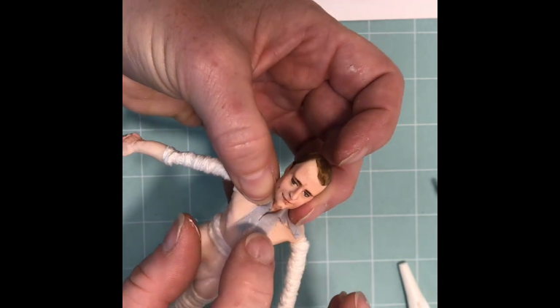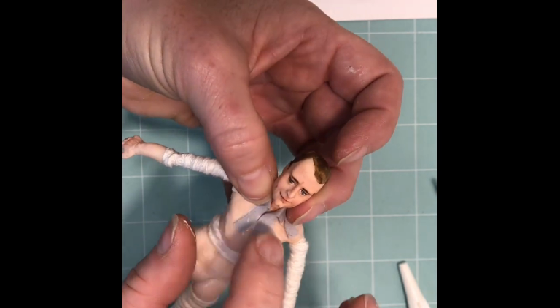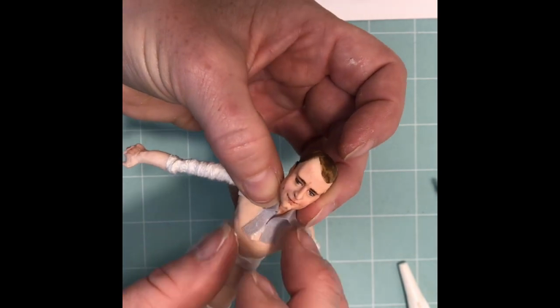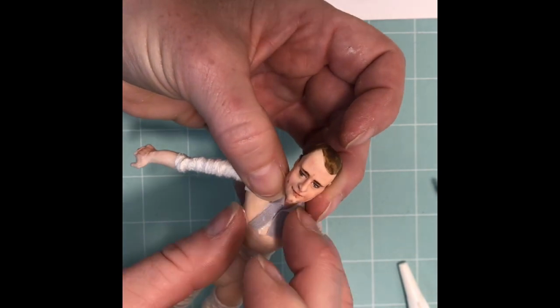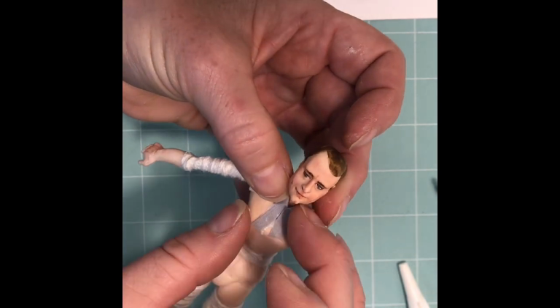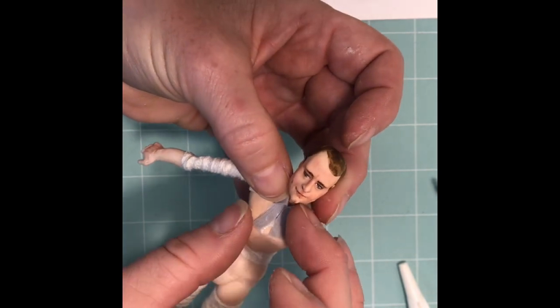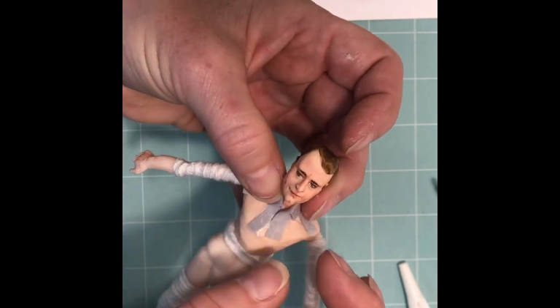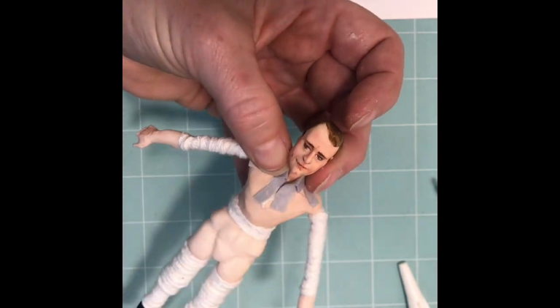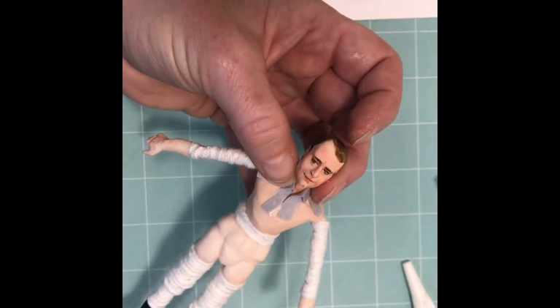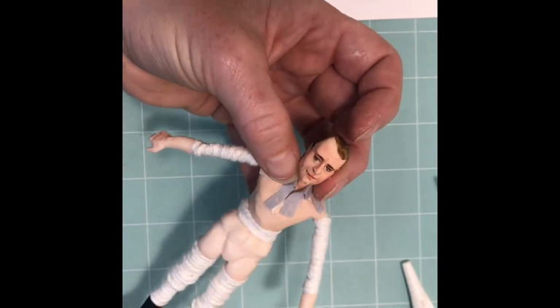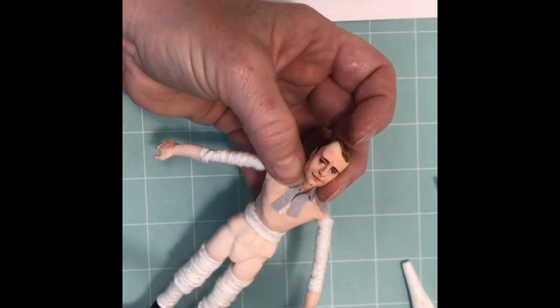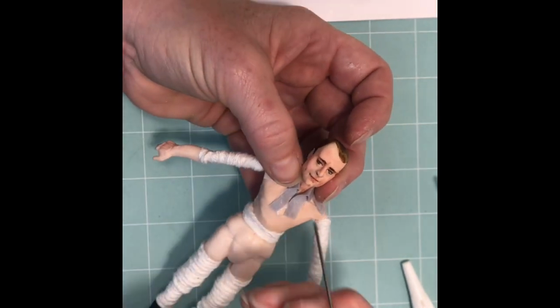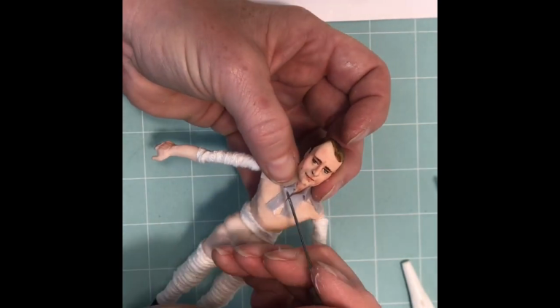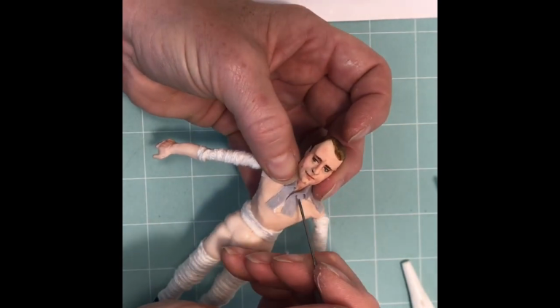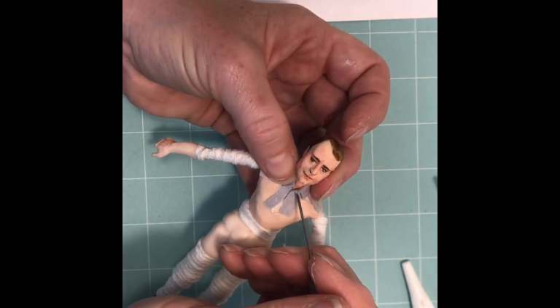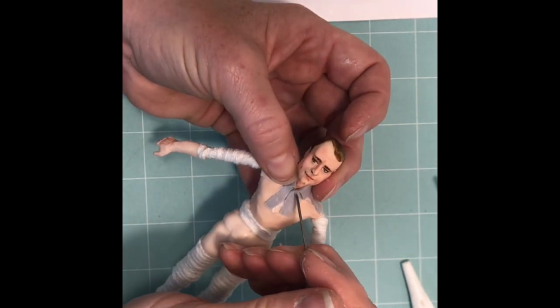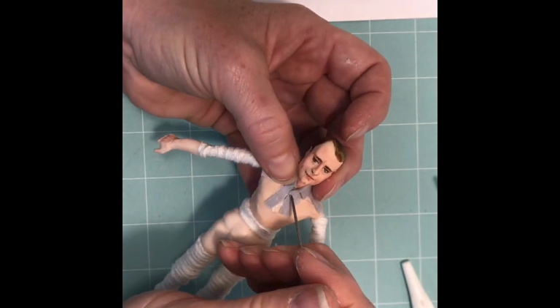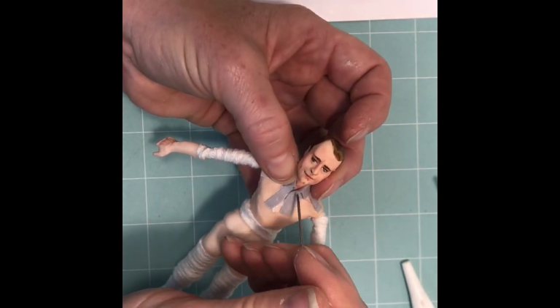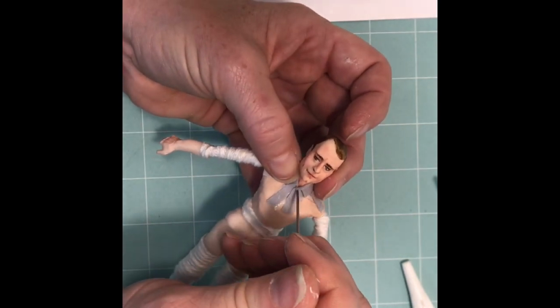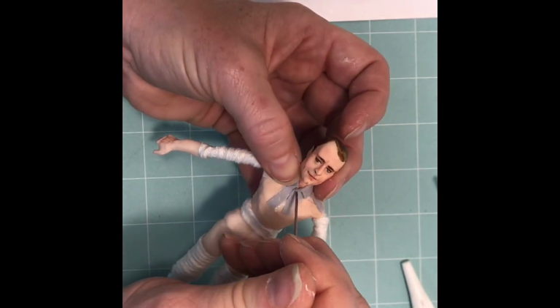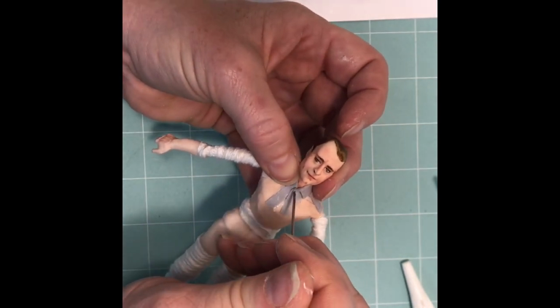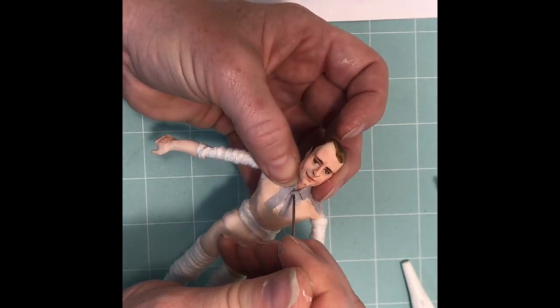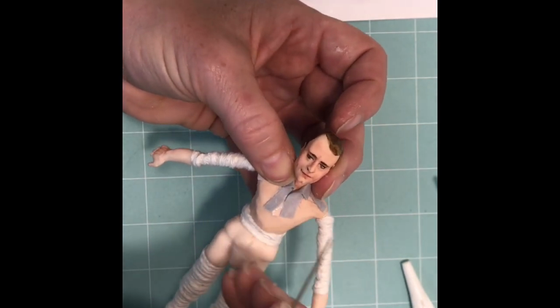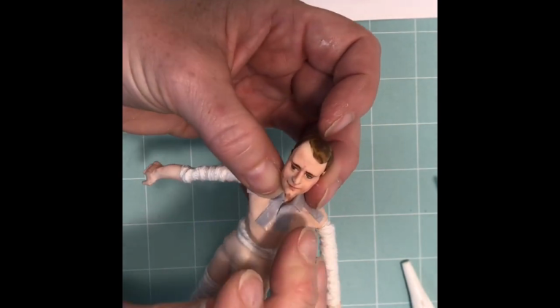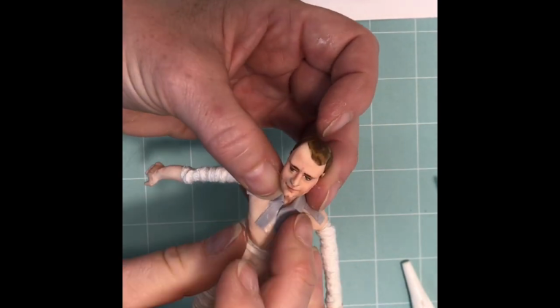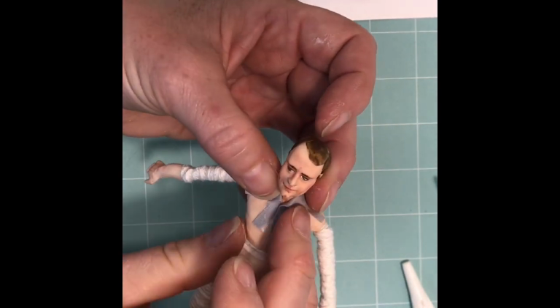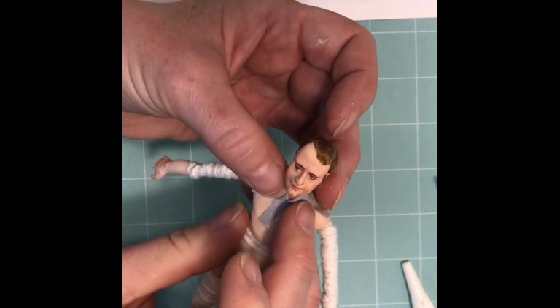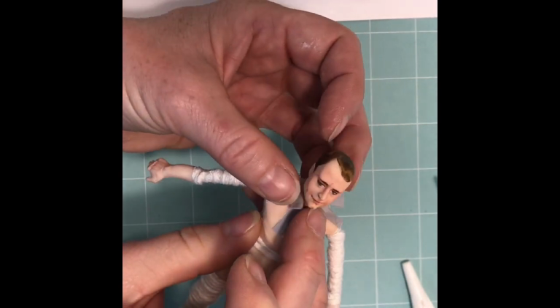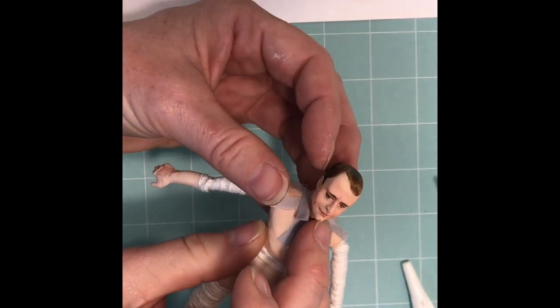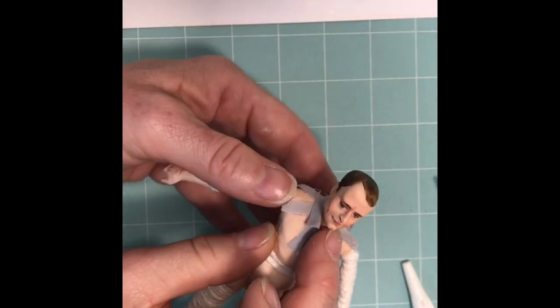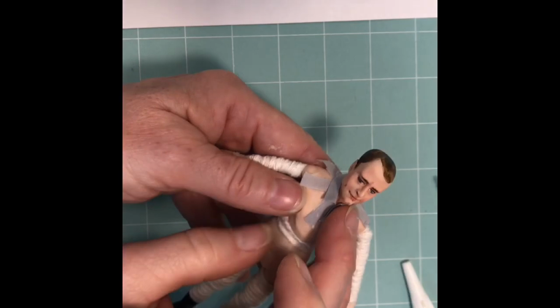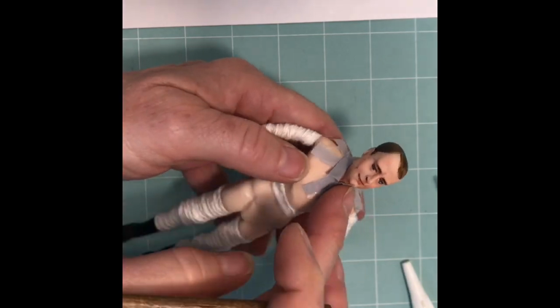I really hope you've enjoyed this episode of the Tiny Tailor Workshop. Join me in the next one.